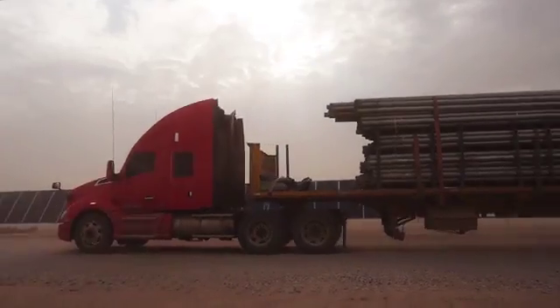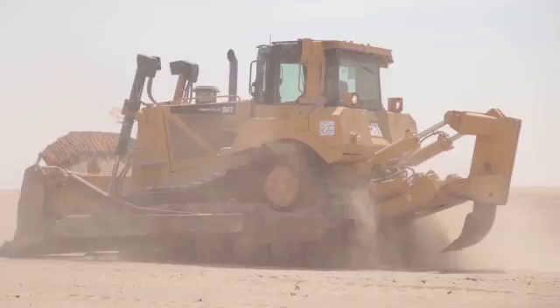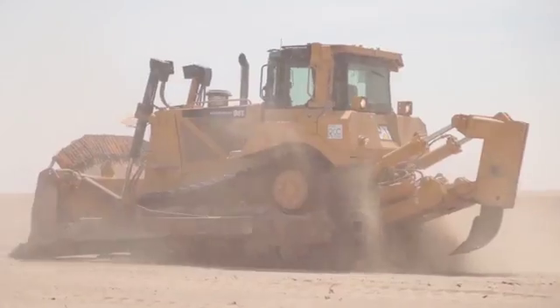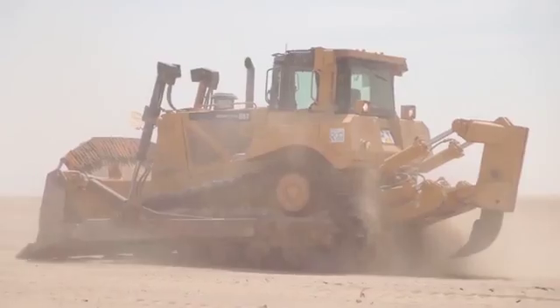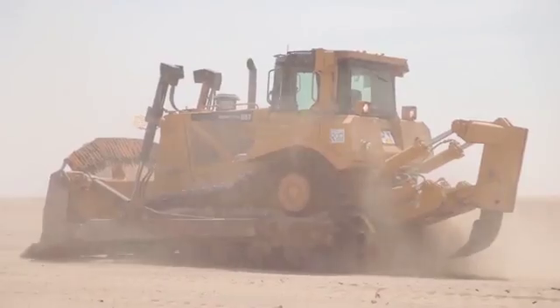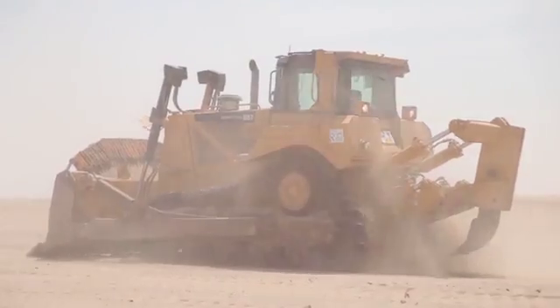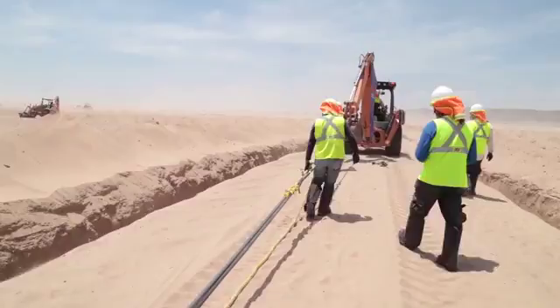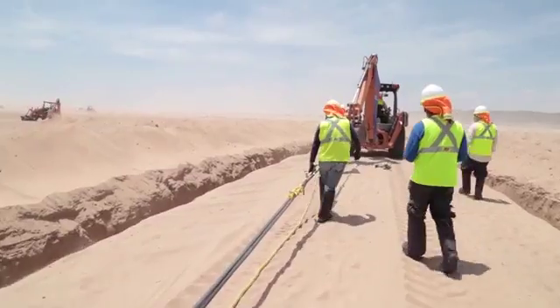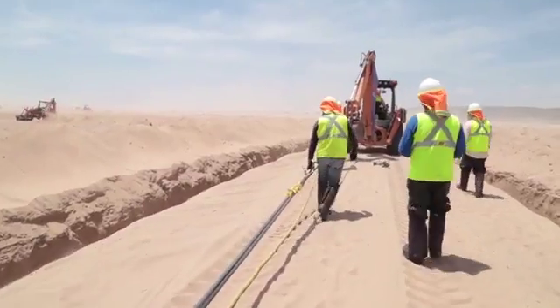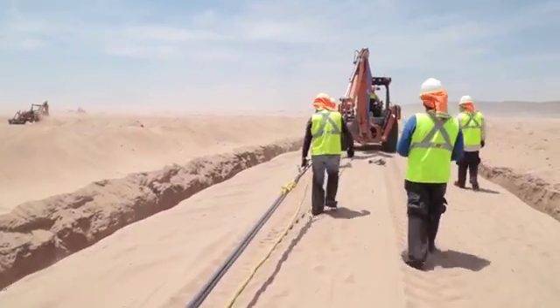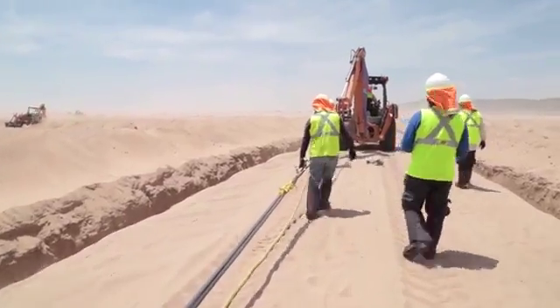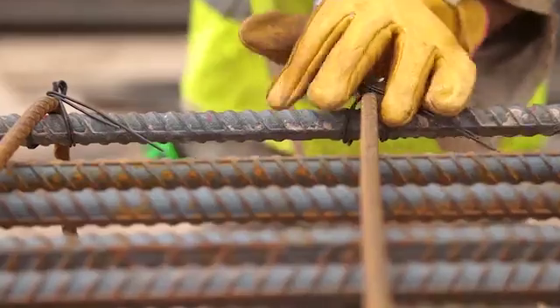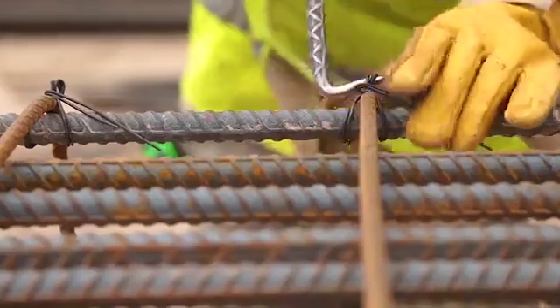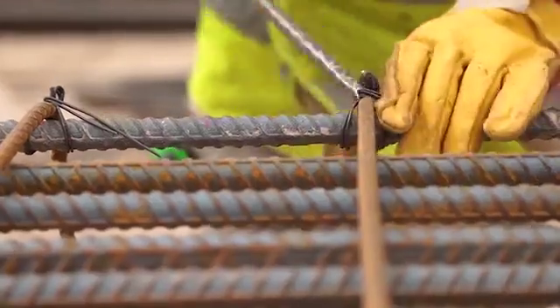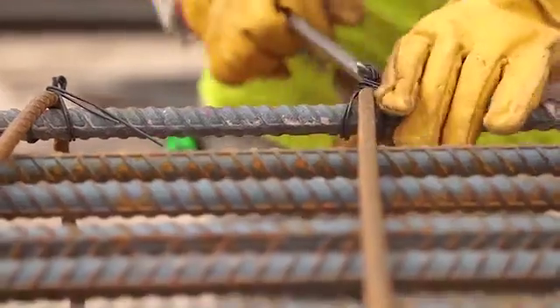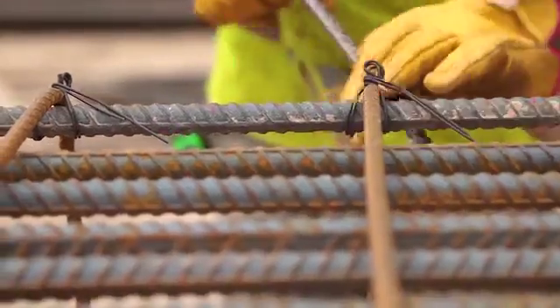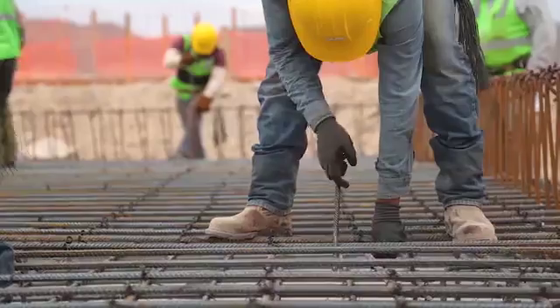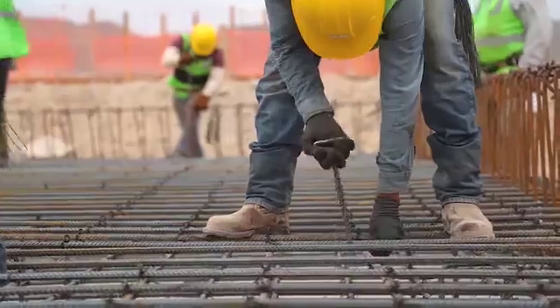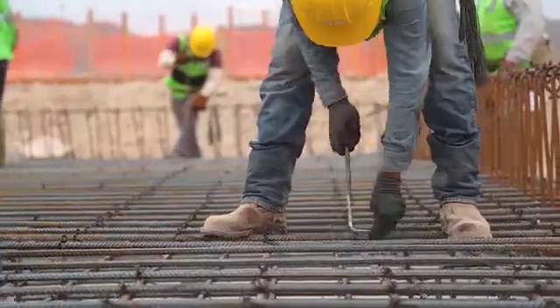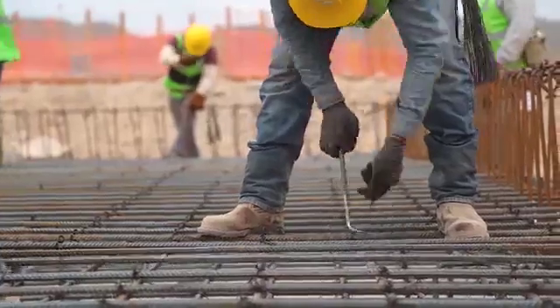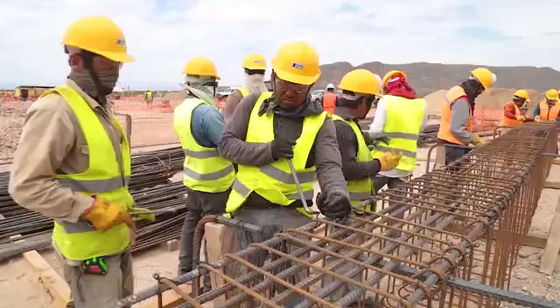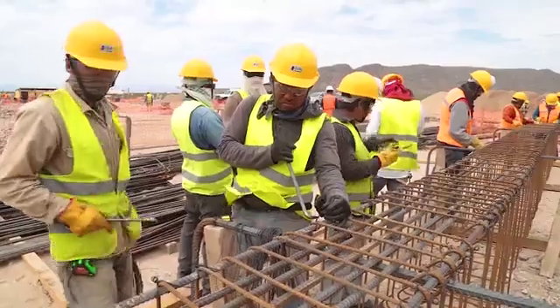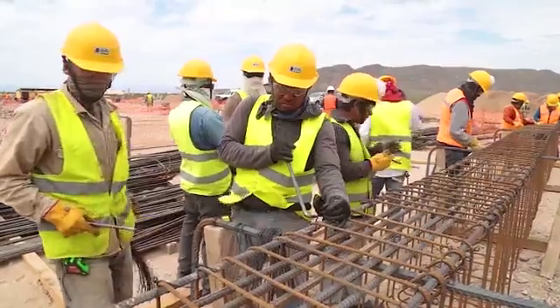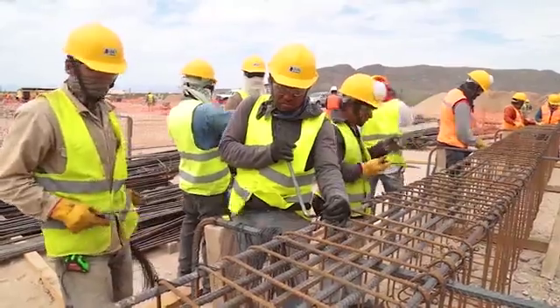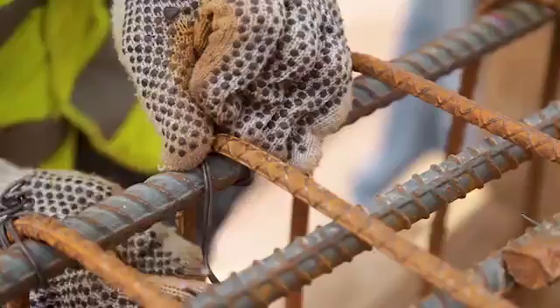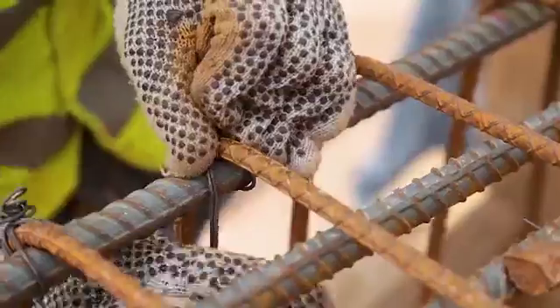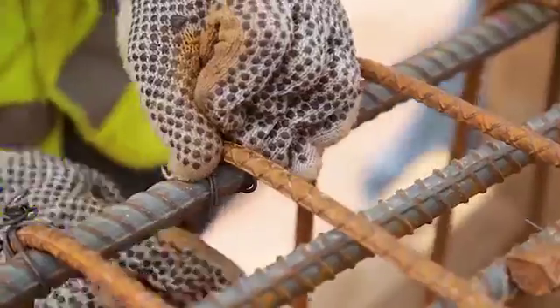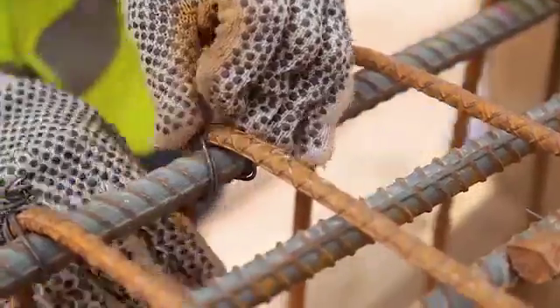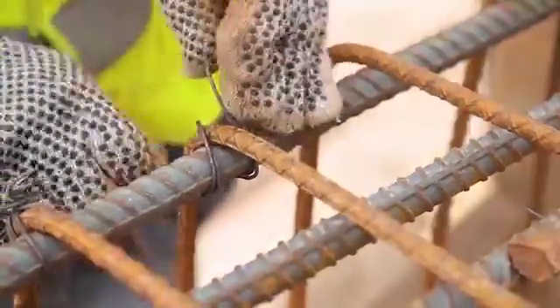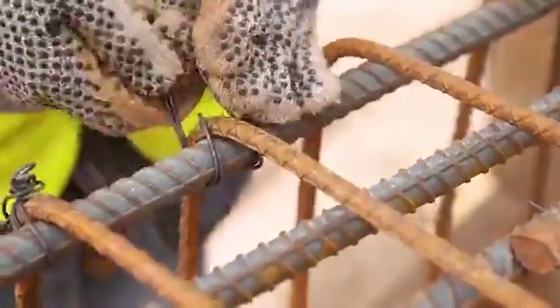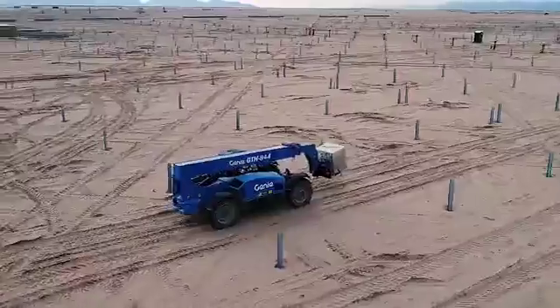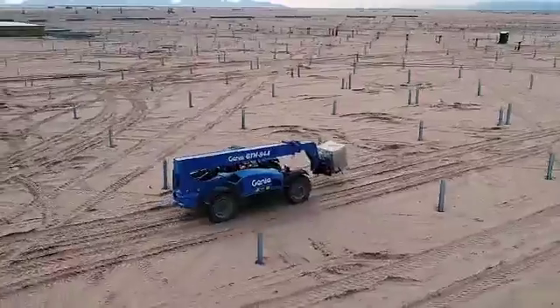In Villanueva, Mexico, Enel Green Power is building the biggest photovoltaic plant on the Latin American continent, which is also one of the biggest in the world.